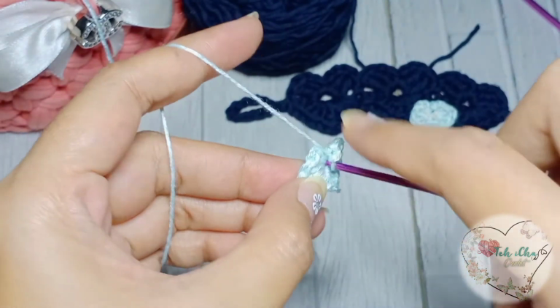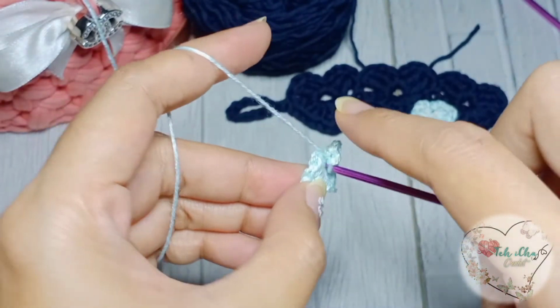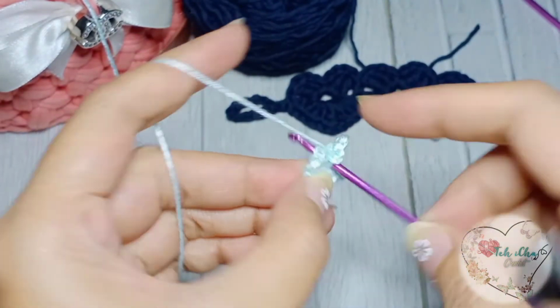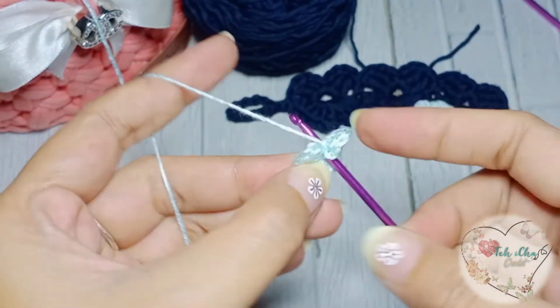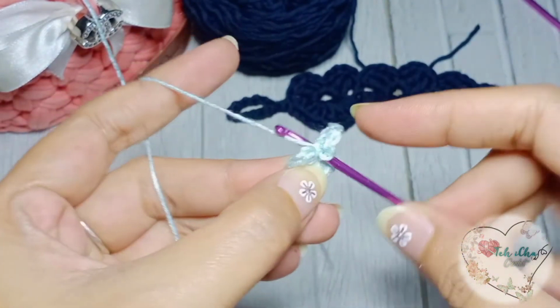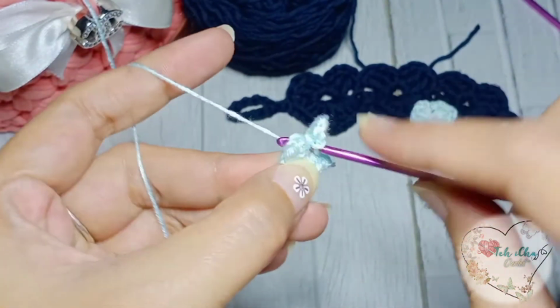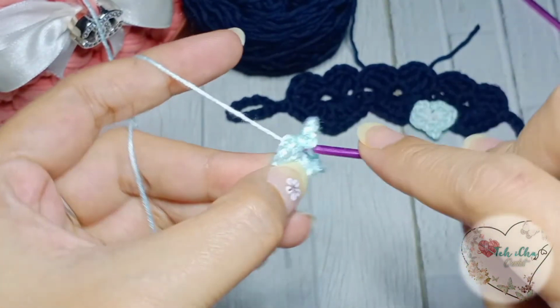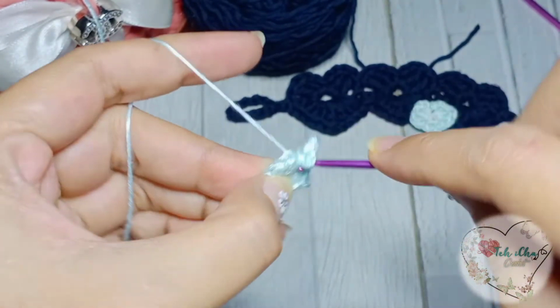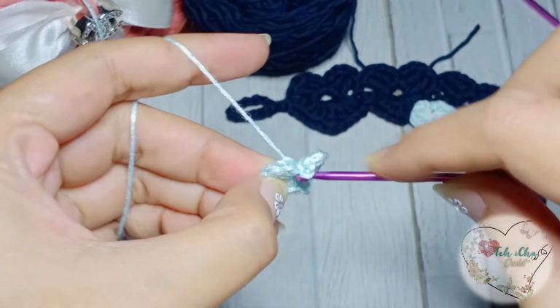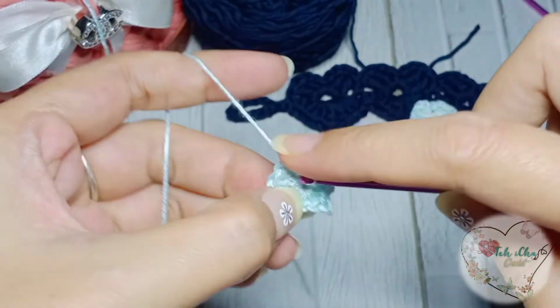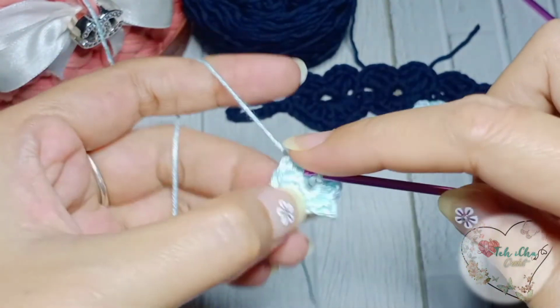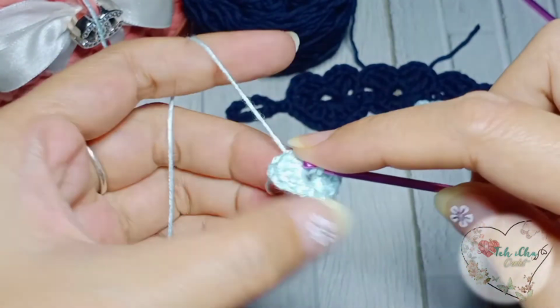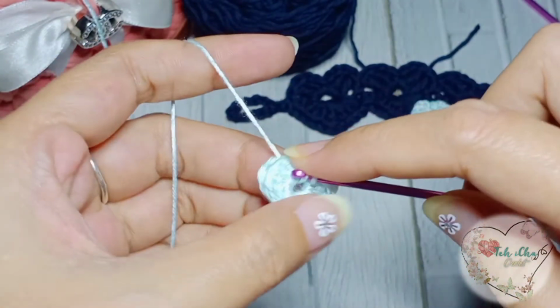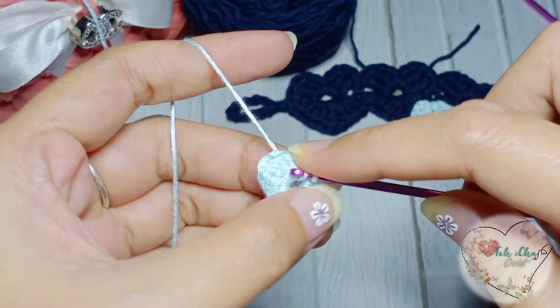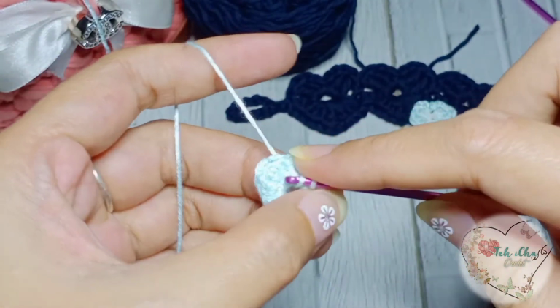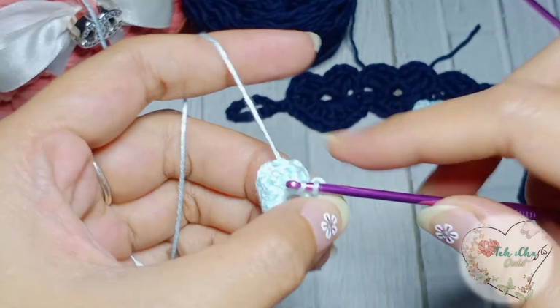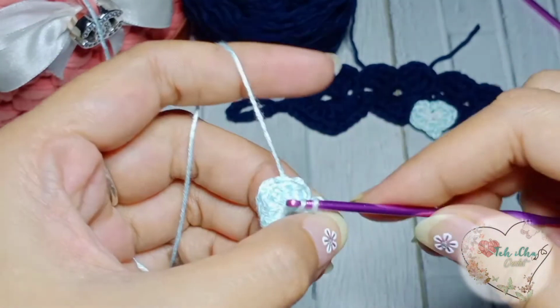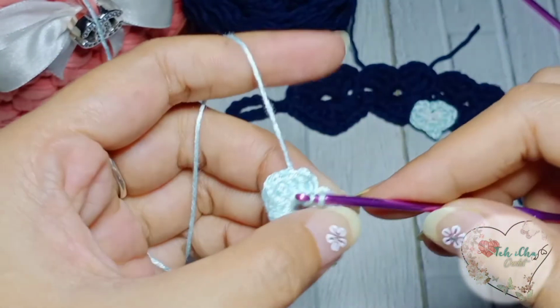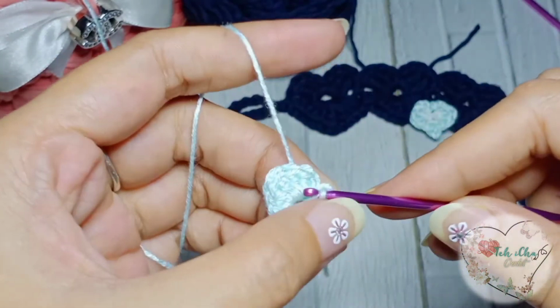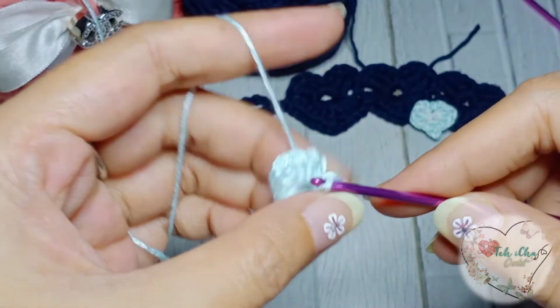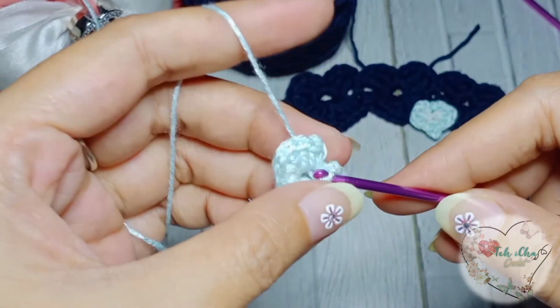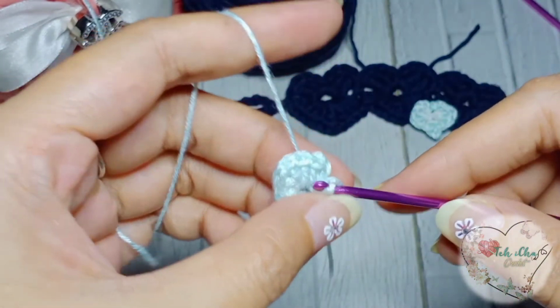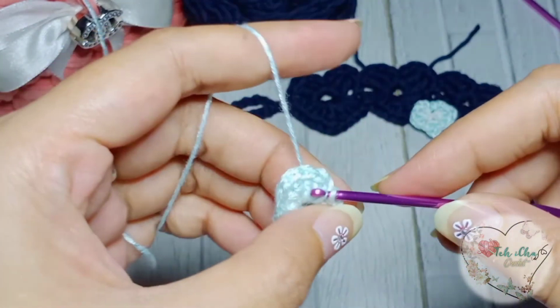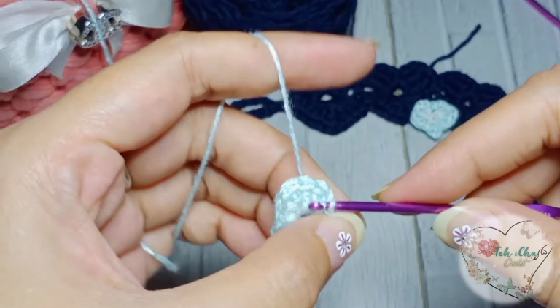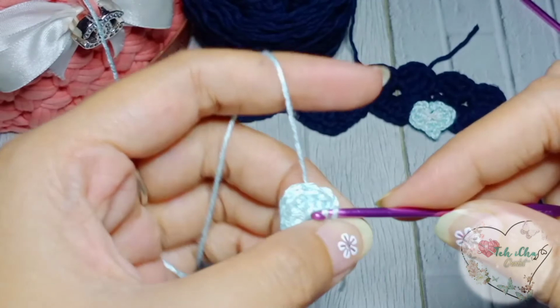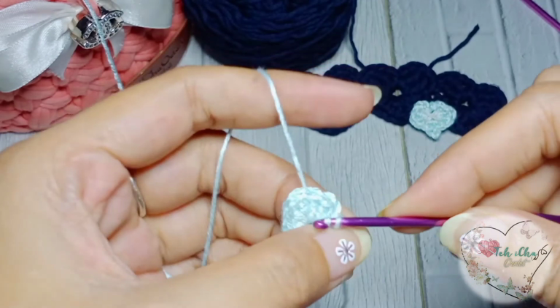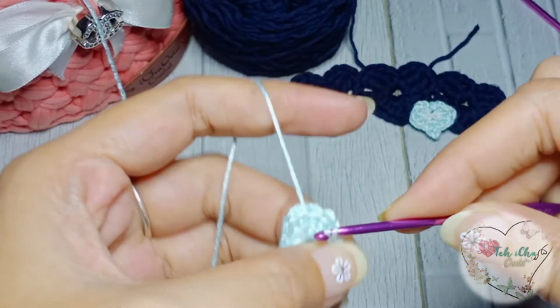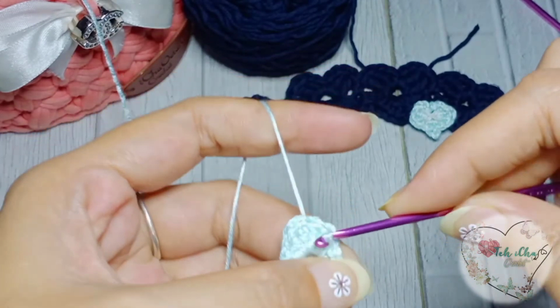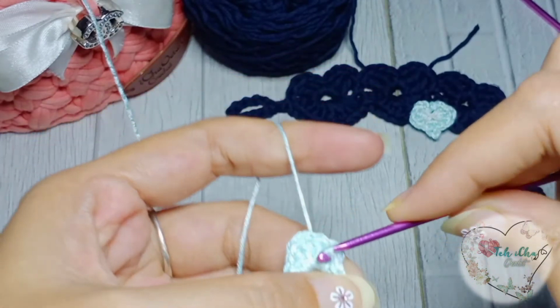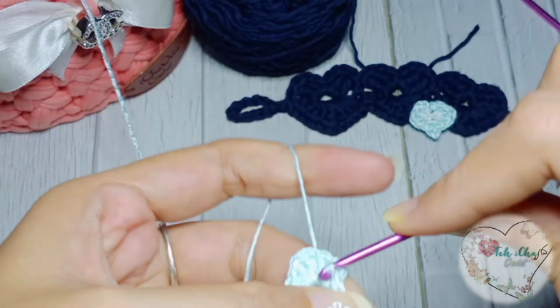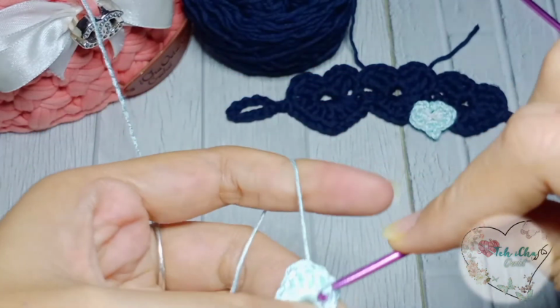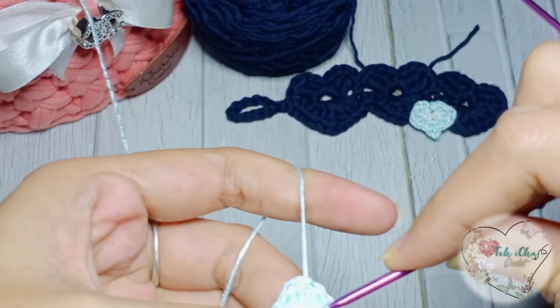Slip stitch just in the middle, slip stitch.